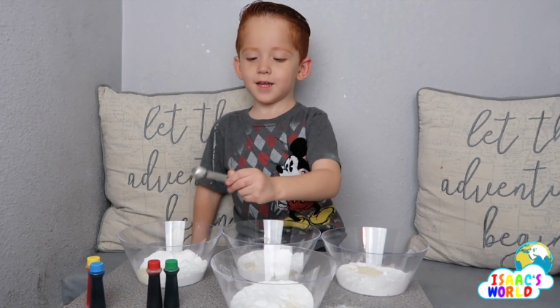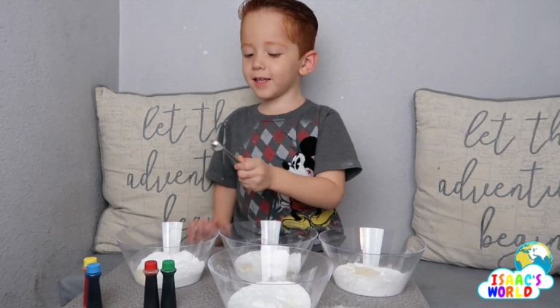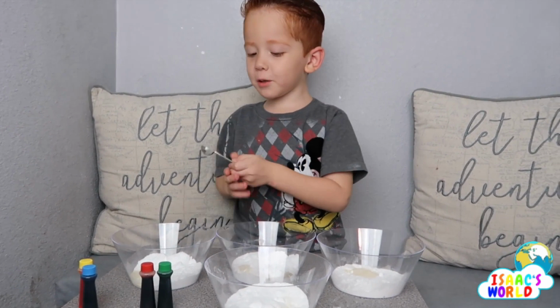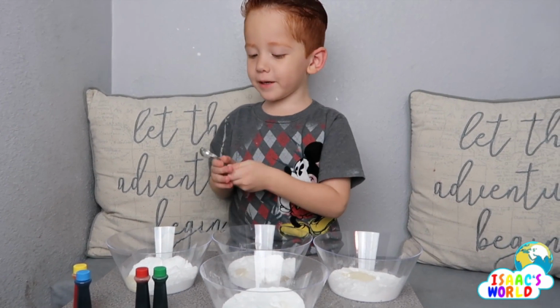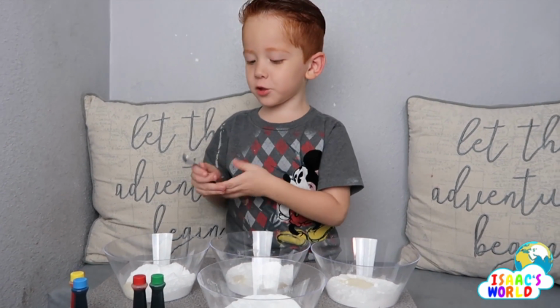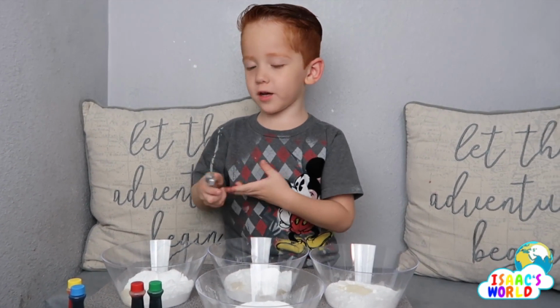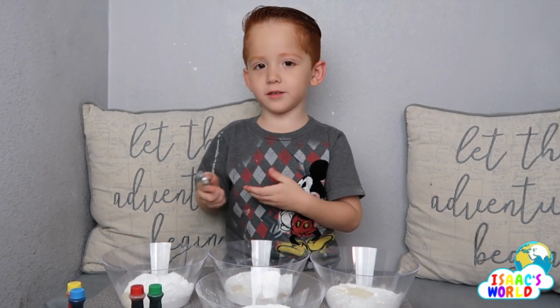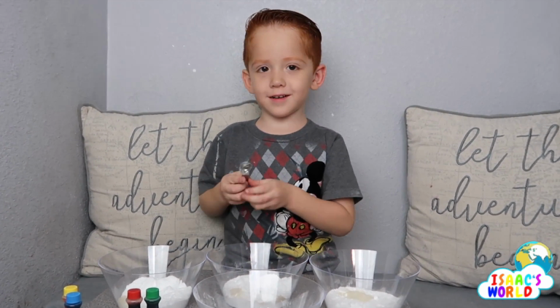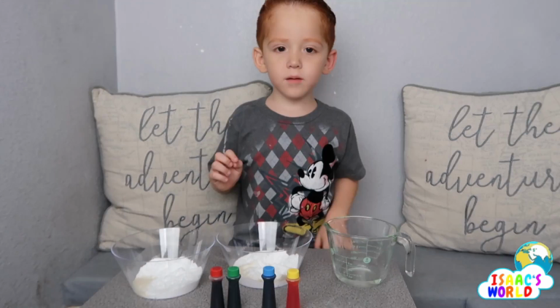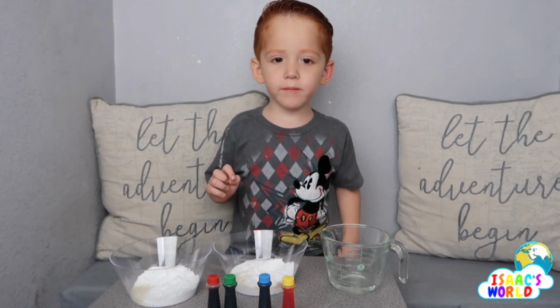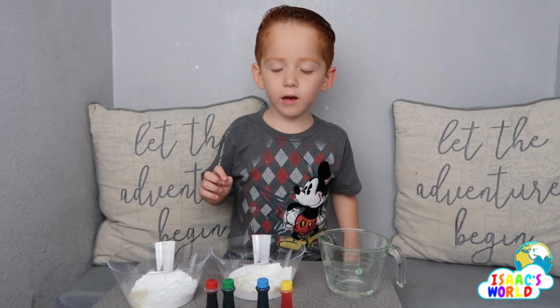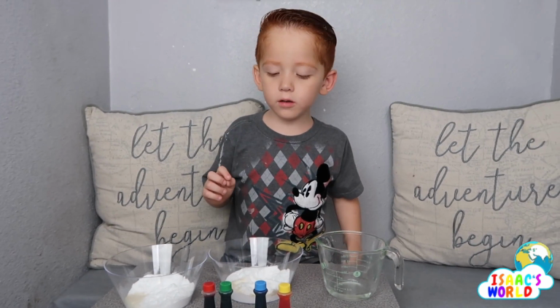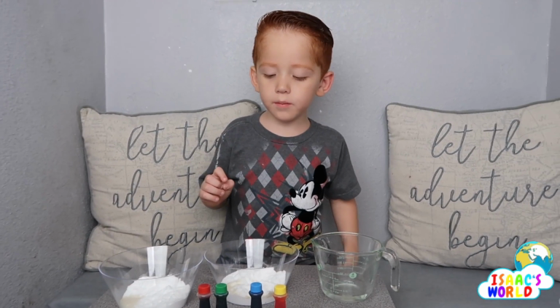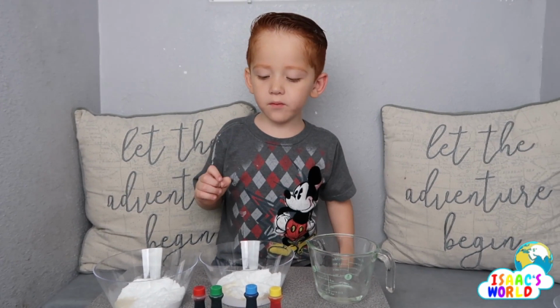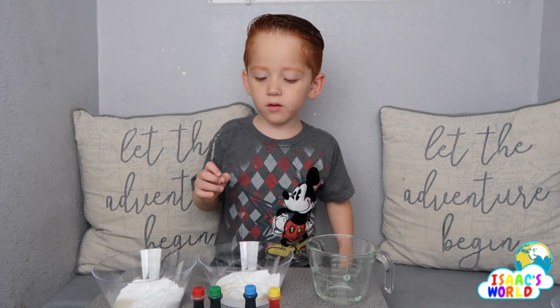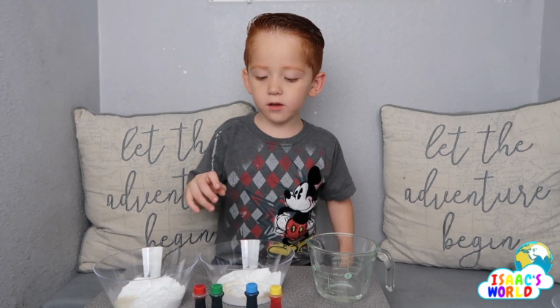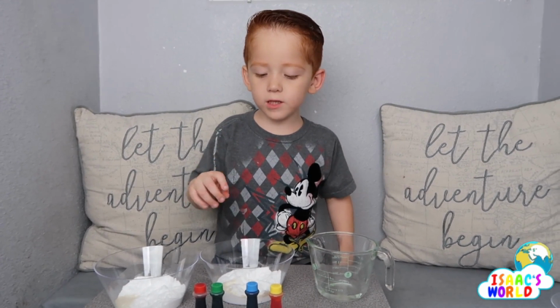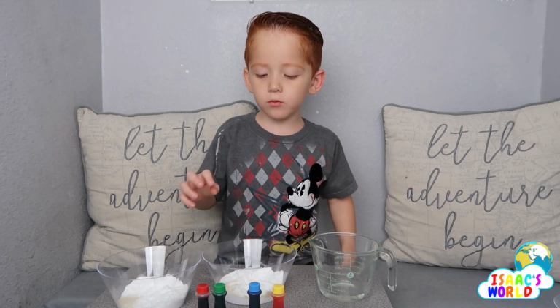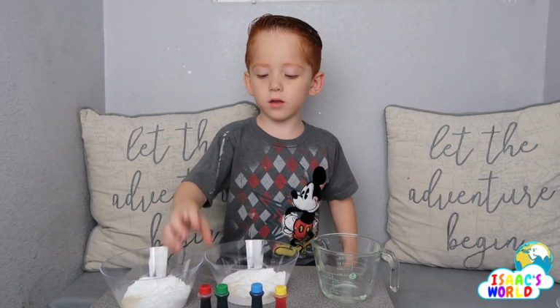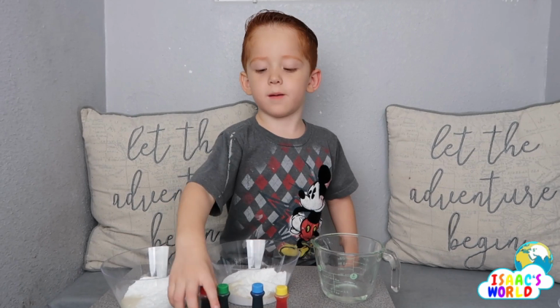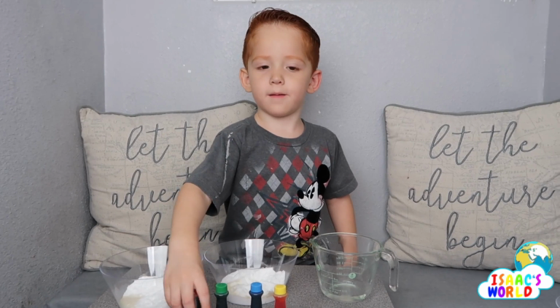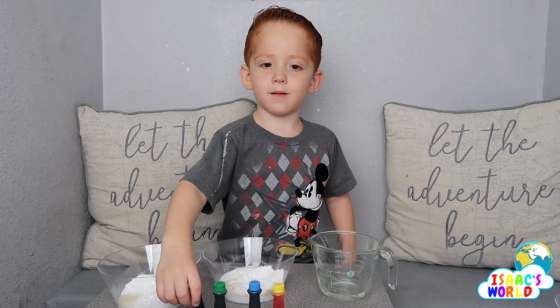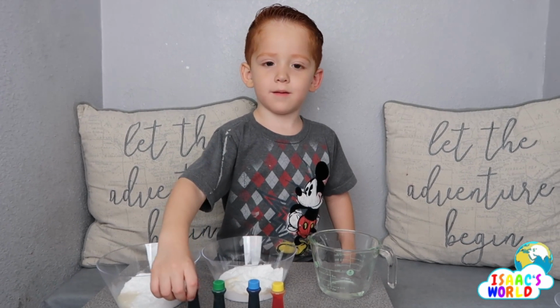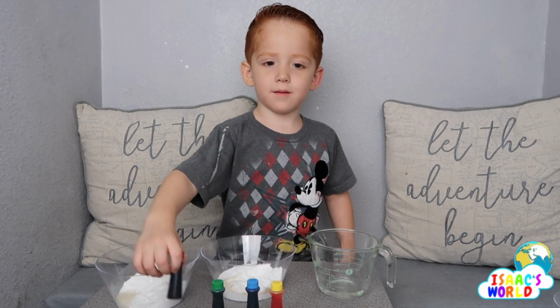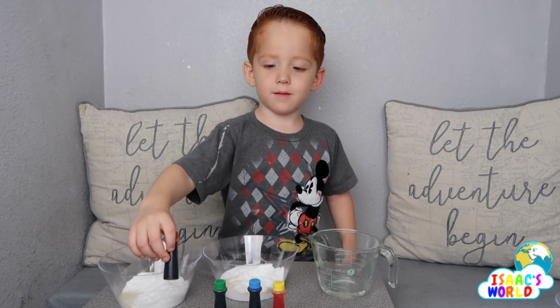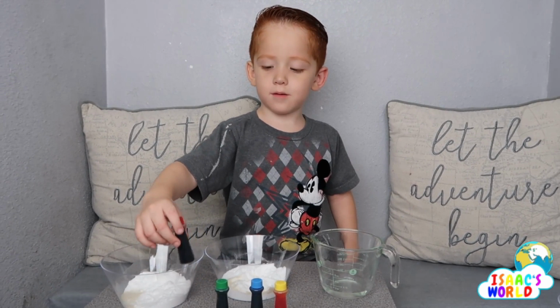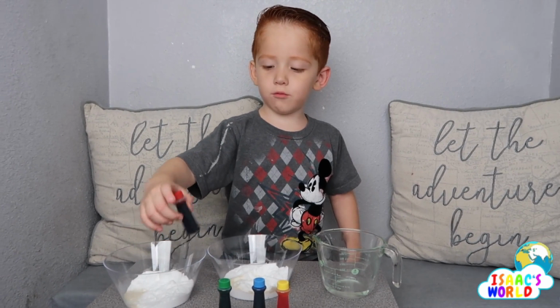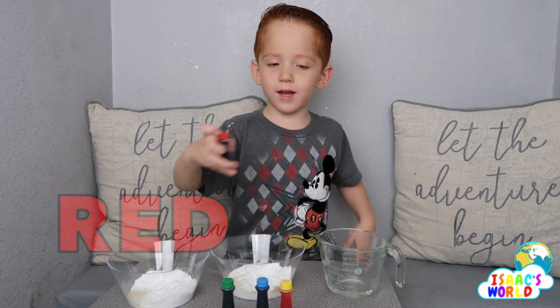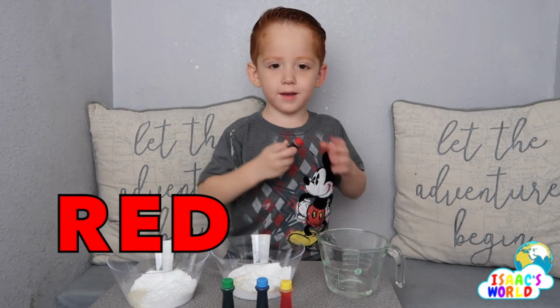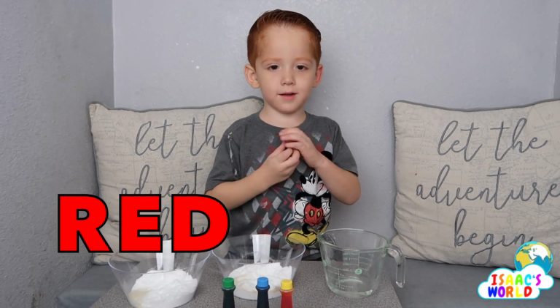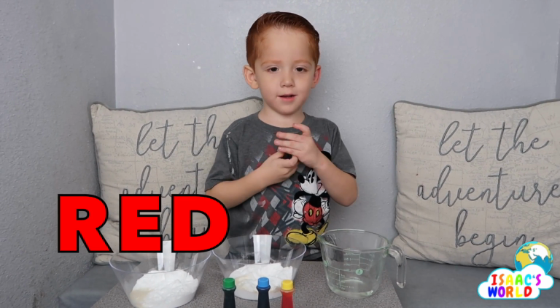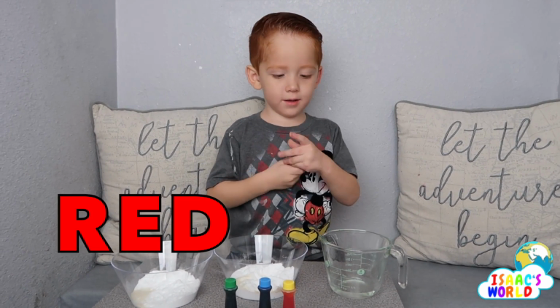Then we mix it together. Now I'm going to add the coloring in the water. Which one are you doing first? Red. Red, okay.